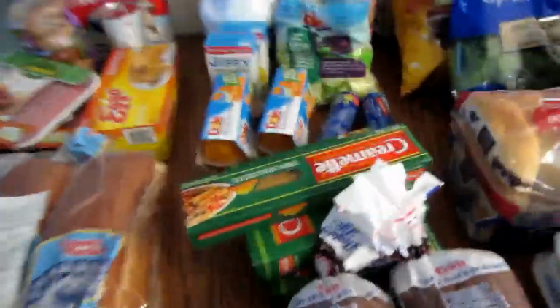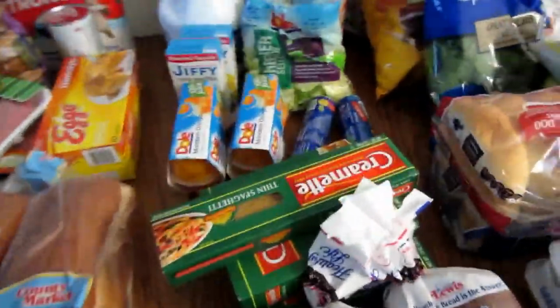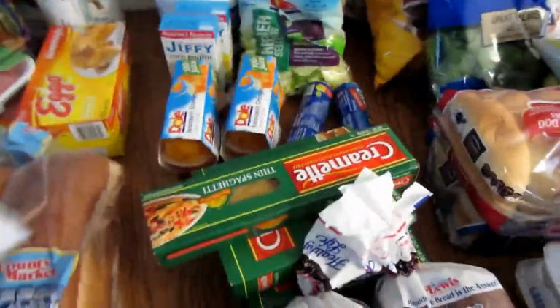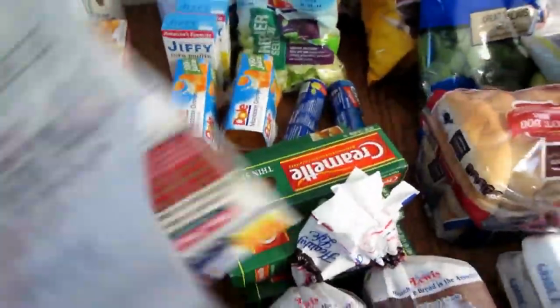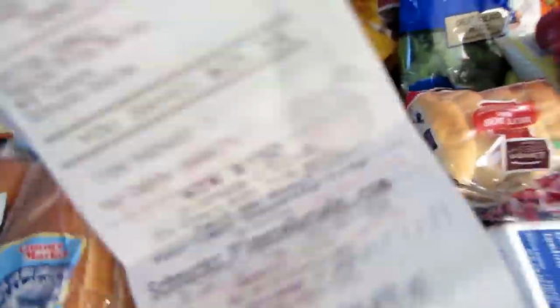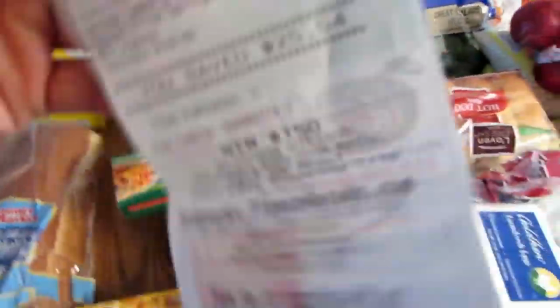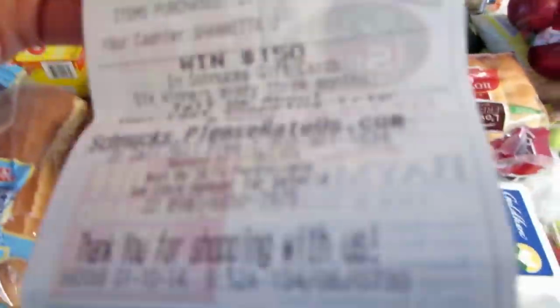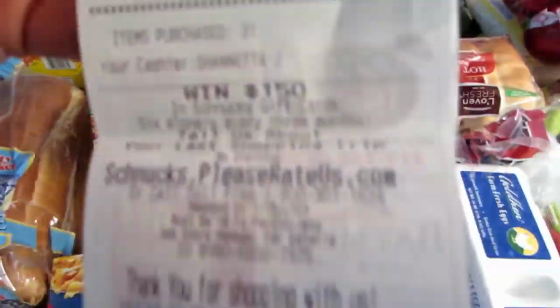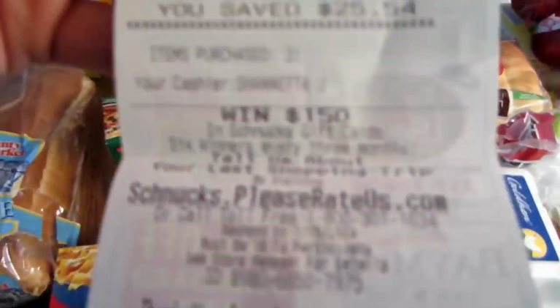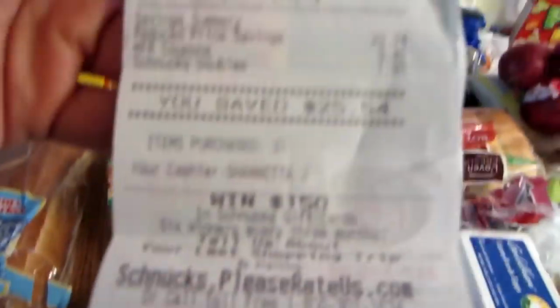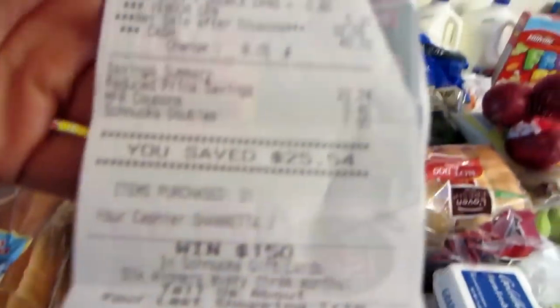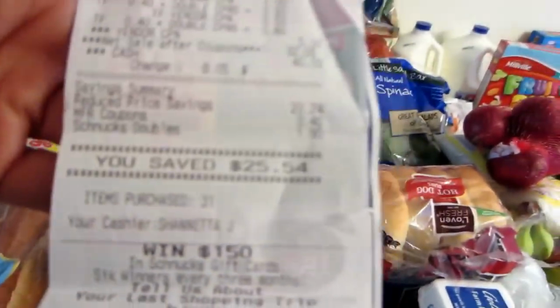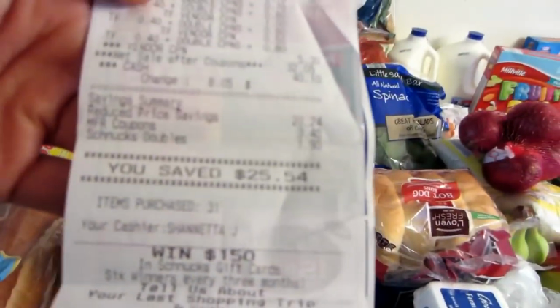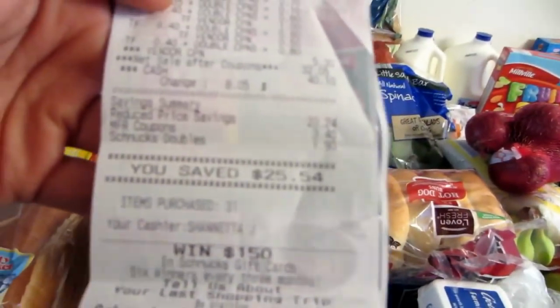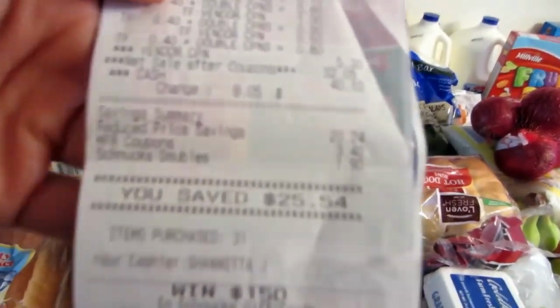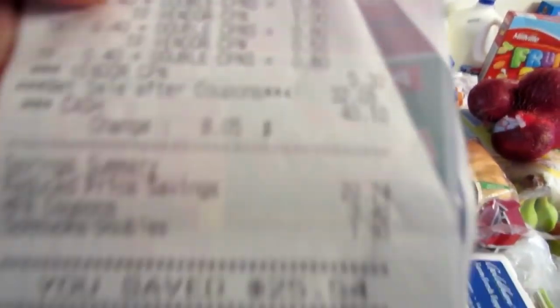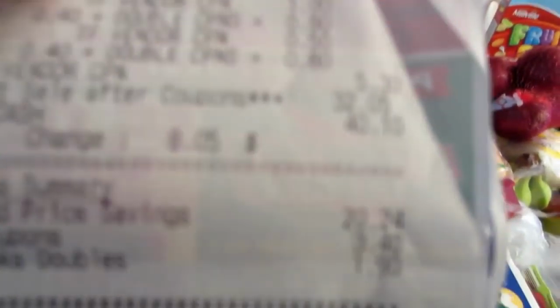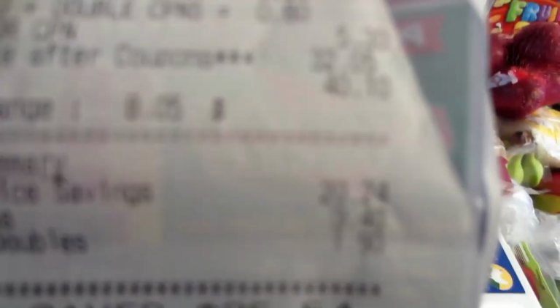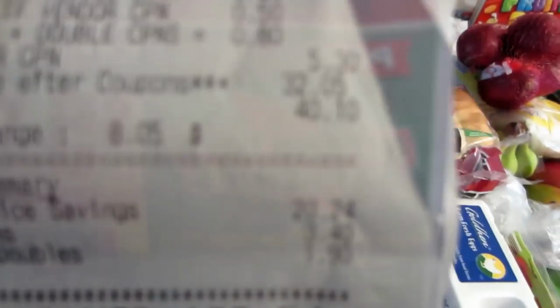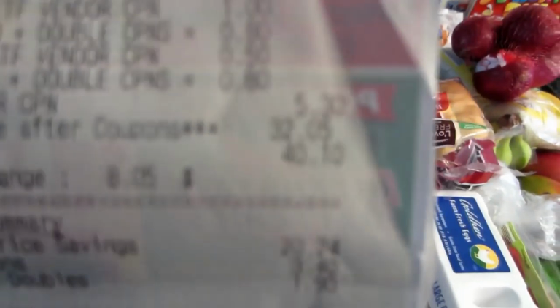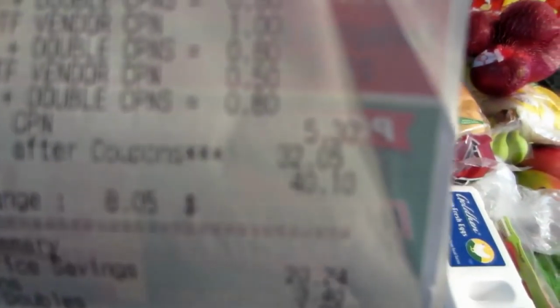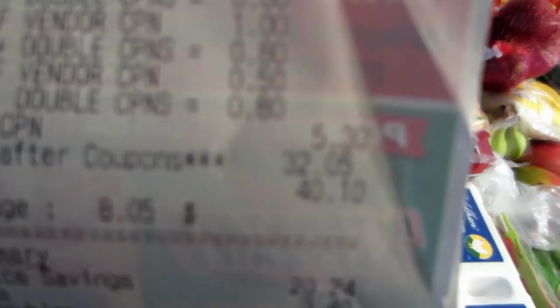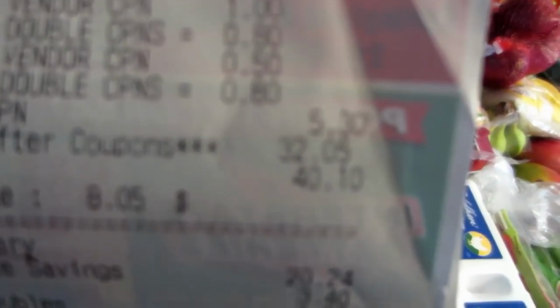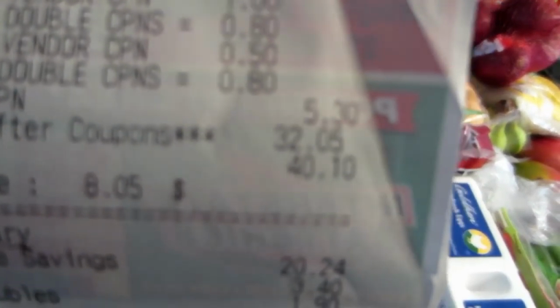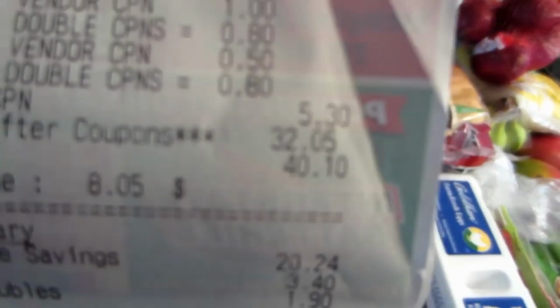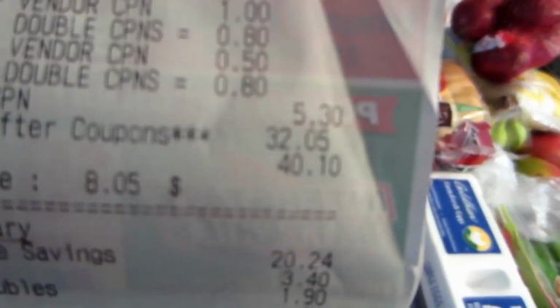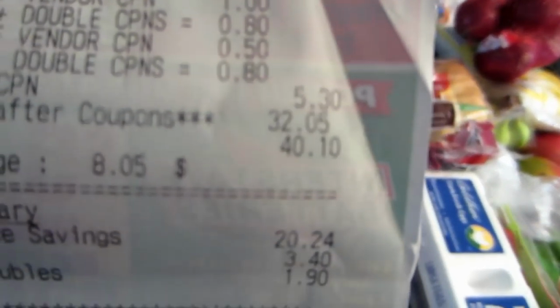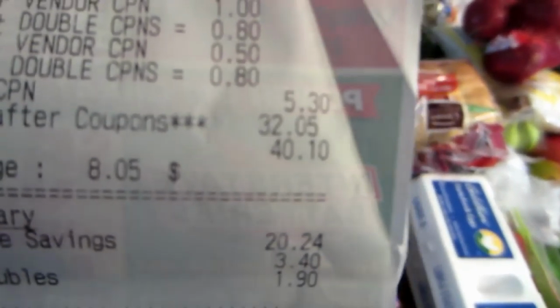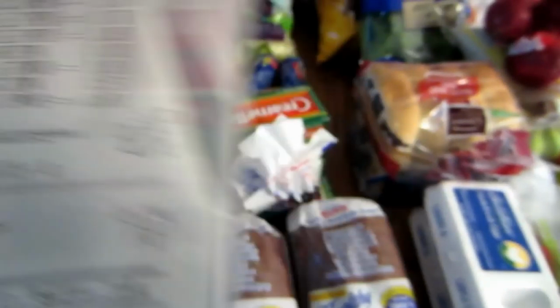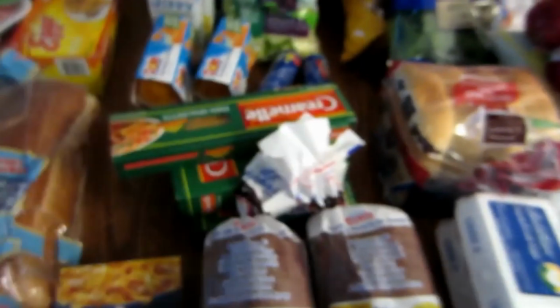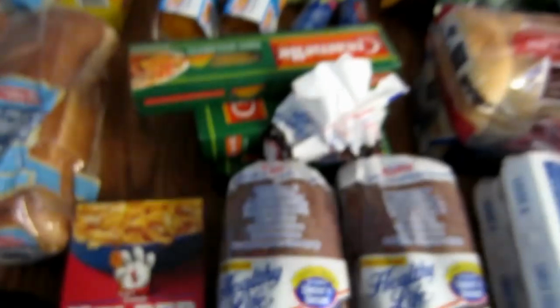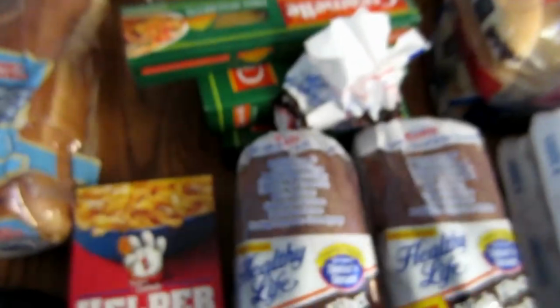They also had a 32-pack of water for $2.88. My total at Schnucks was $32.05.